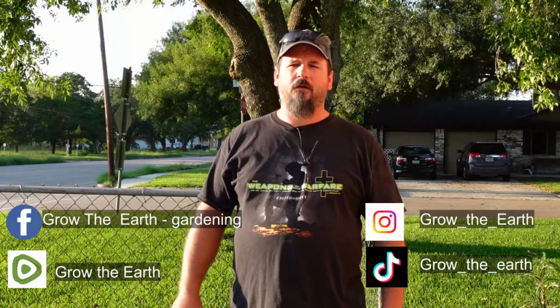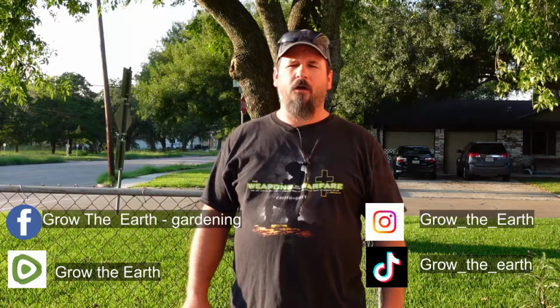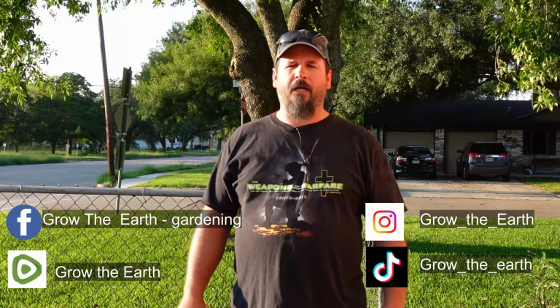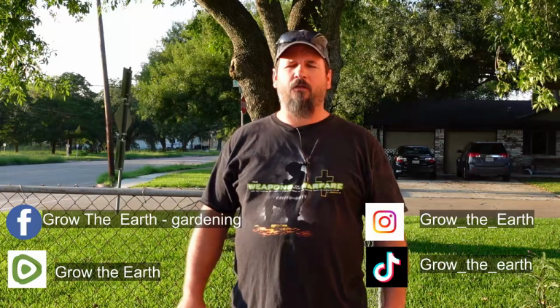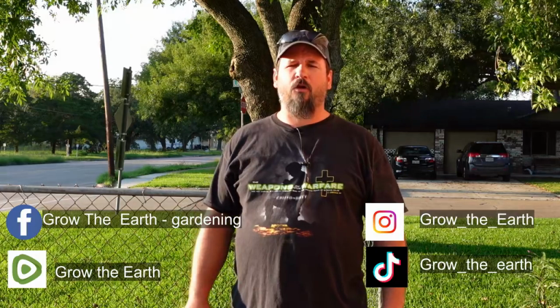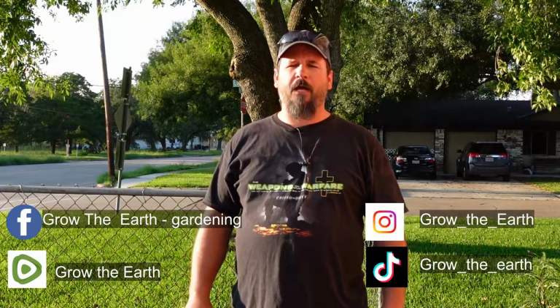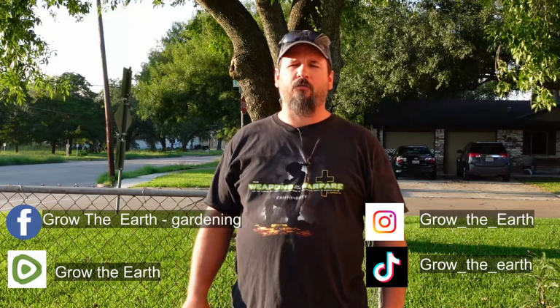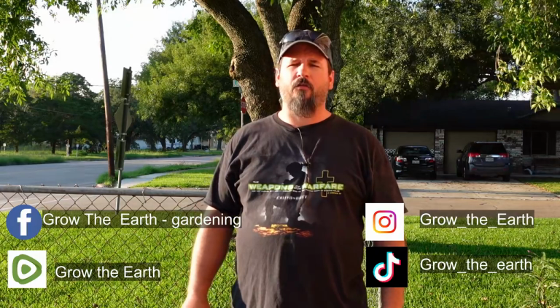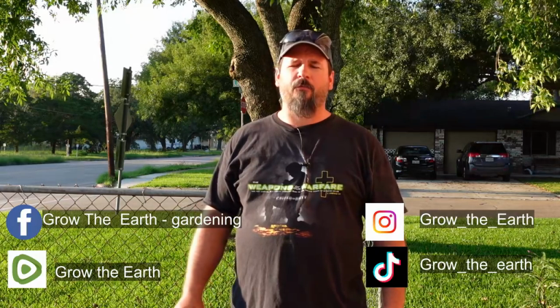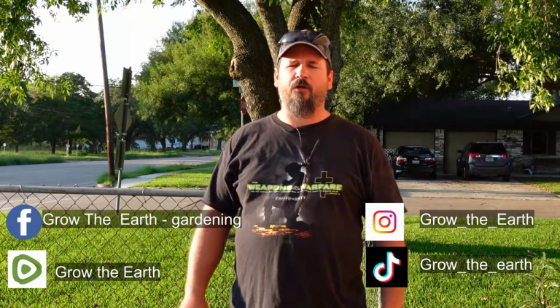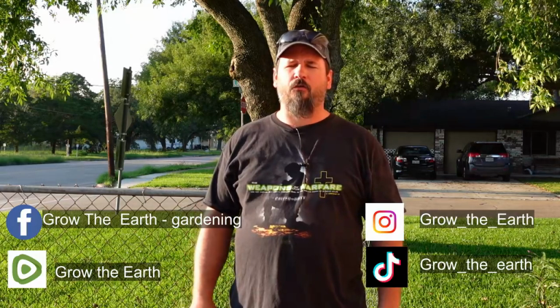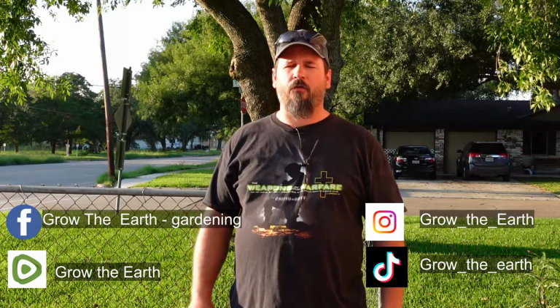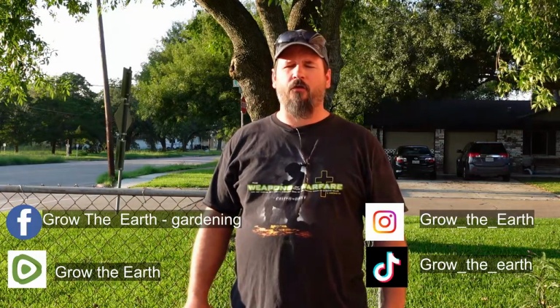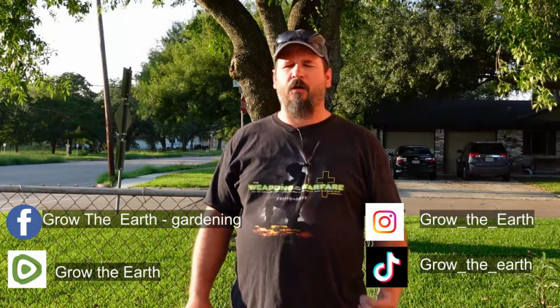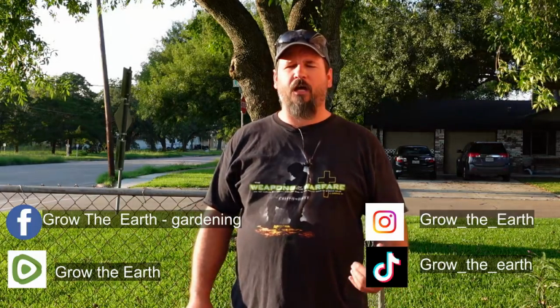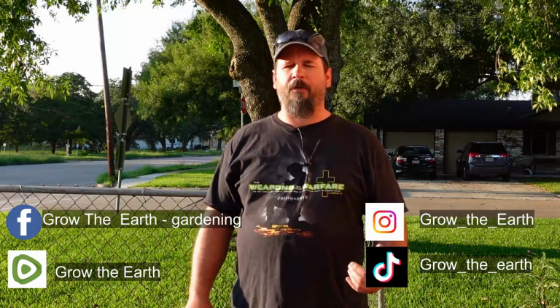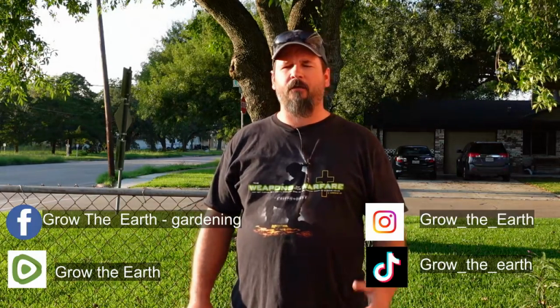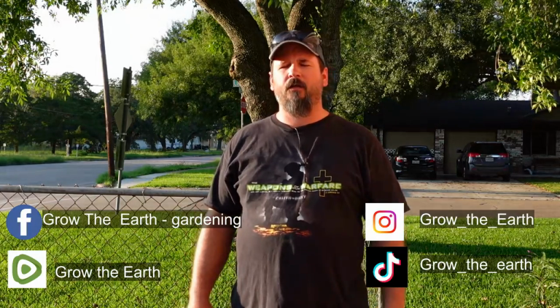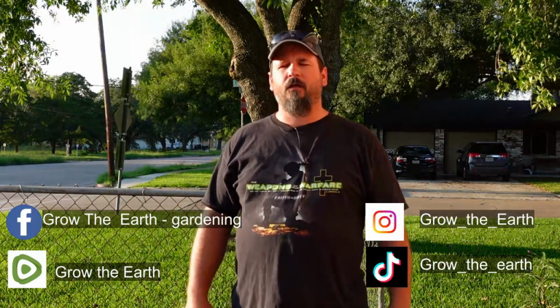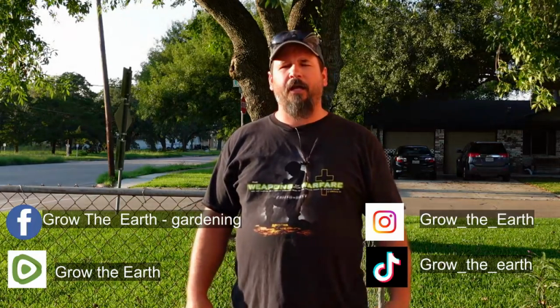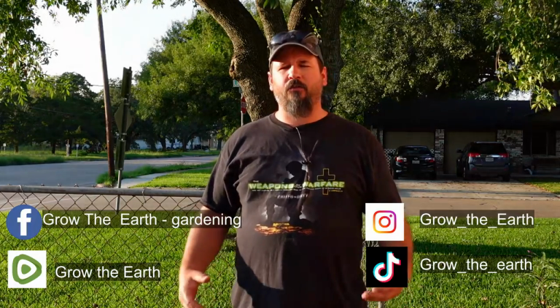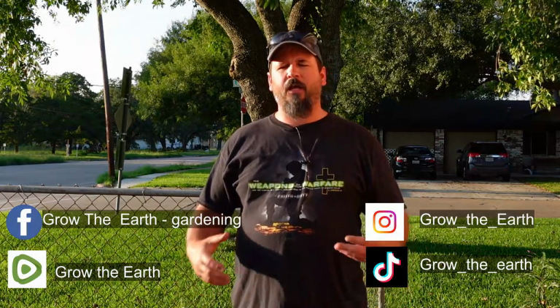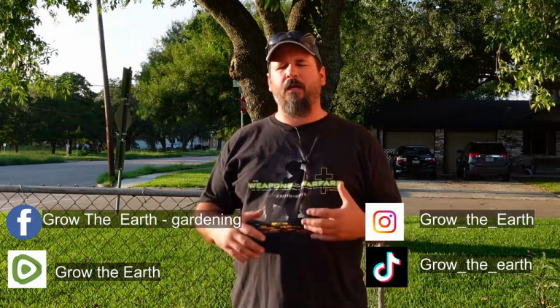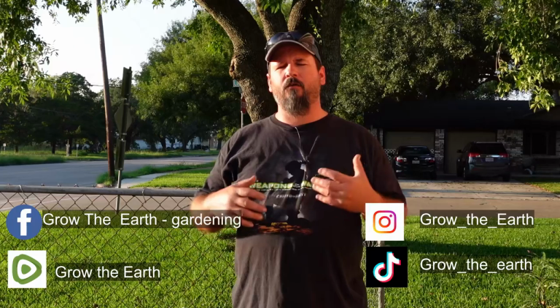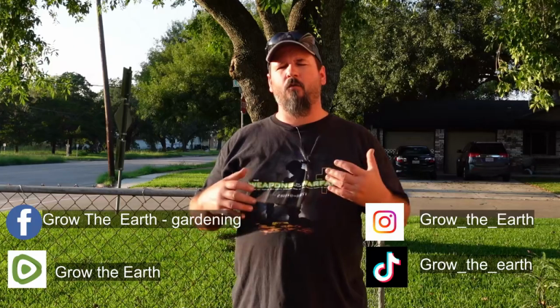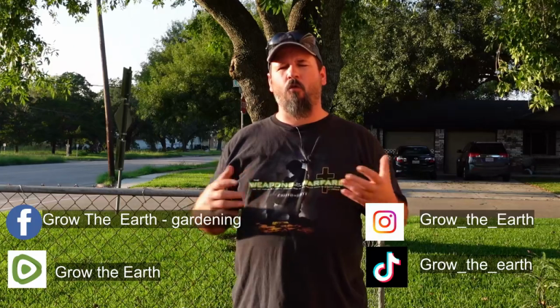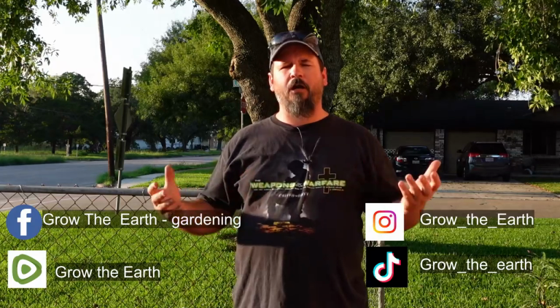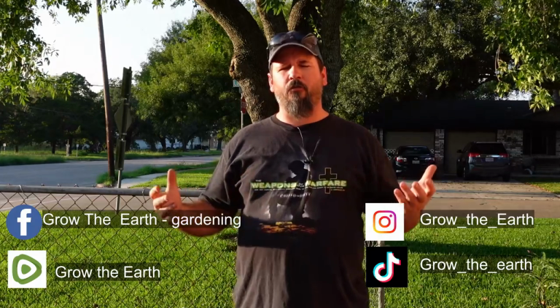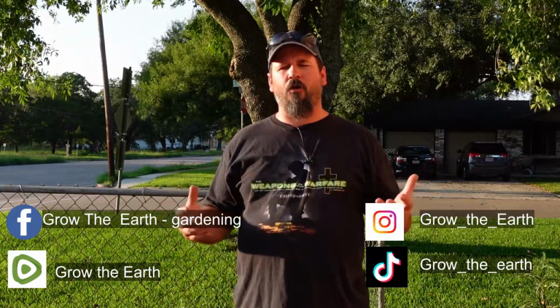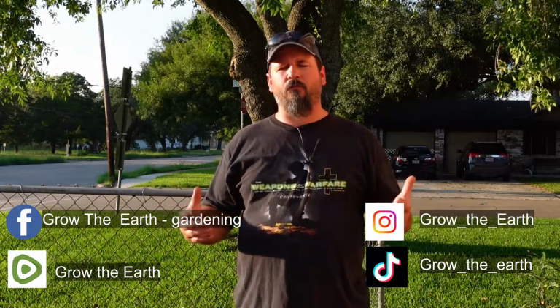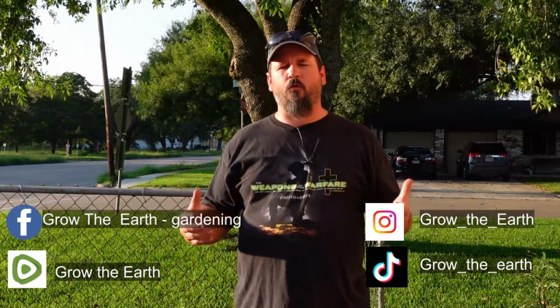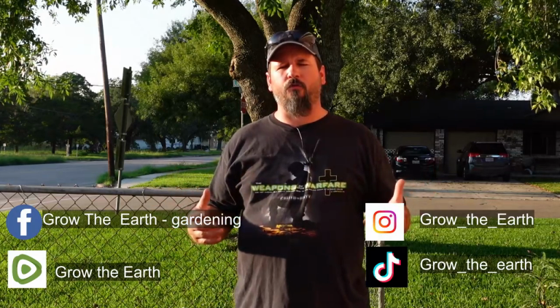All right guys, welcome back to another episode here on Grow the Earth. I'm Tommy and today we're out here in the garden of course.